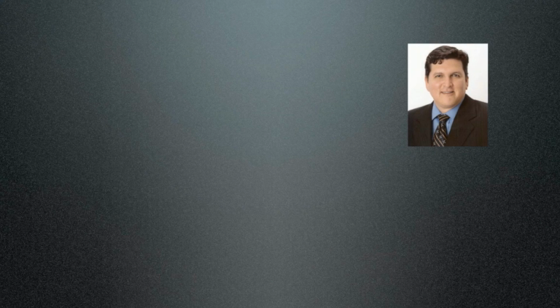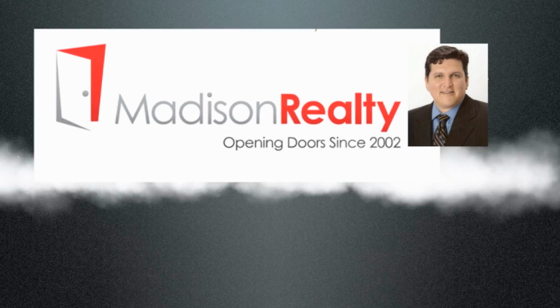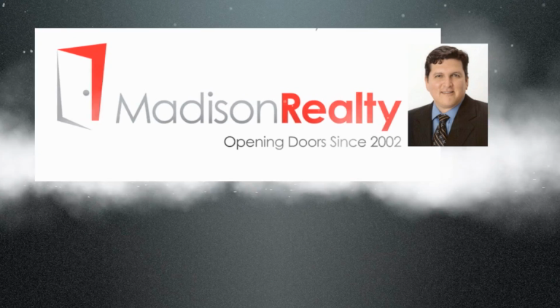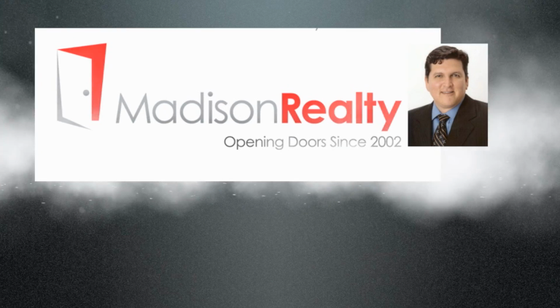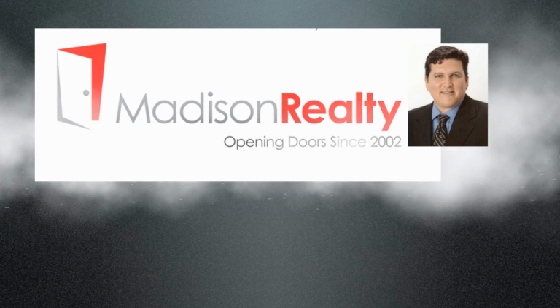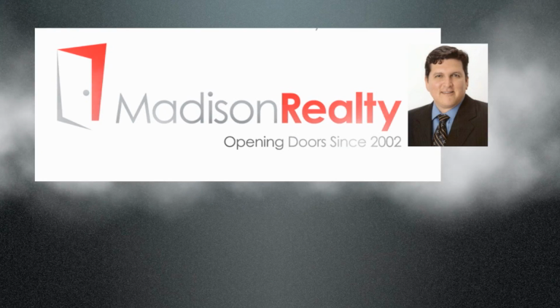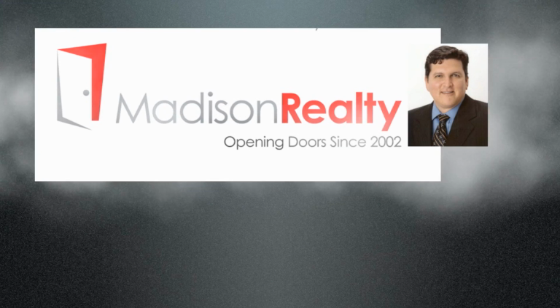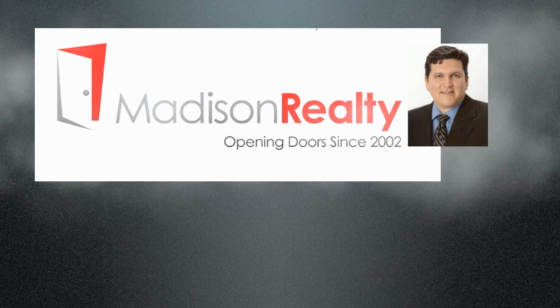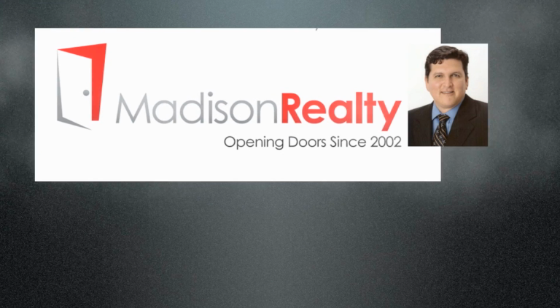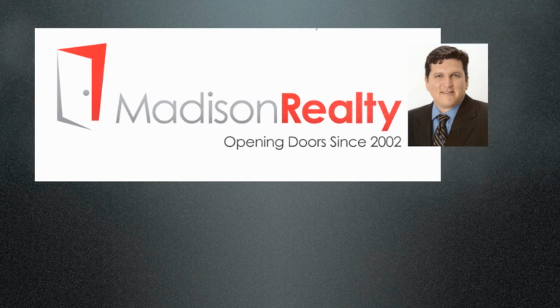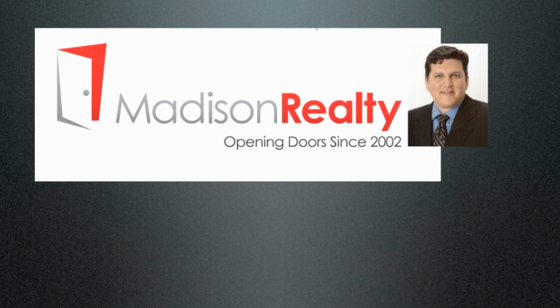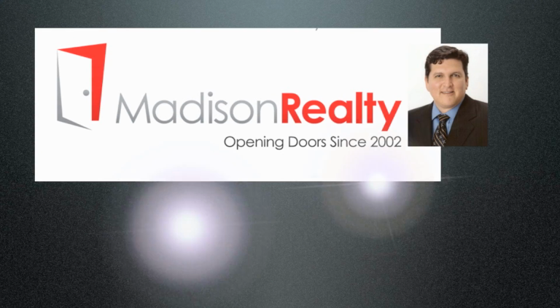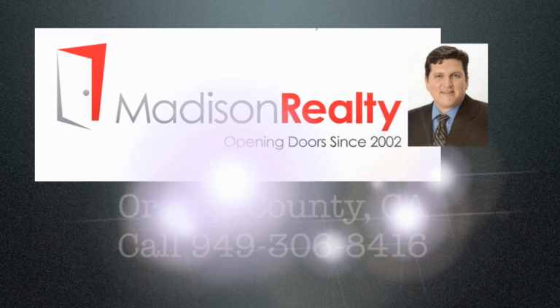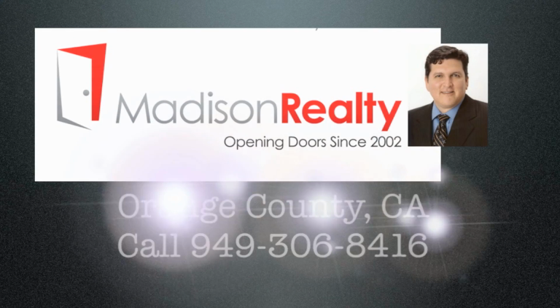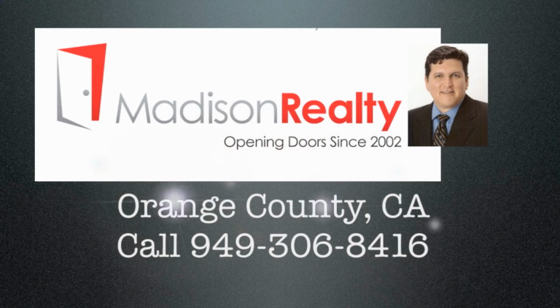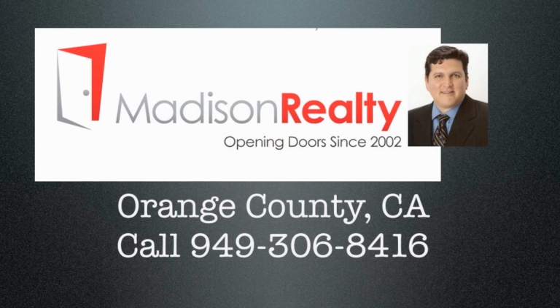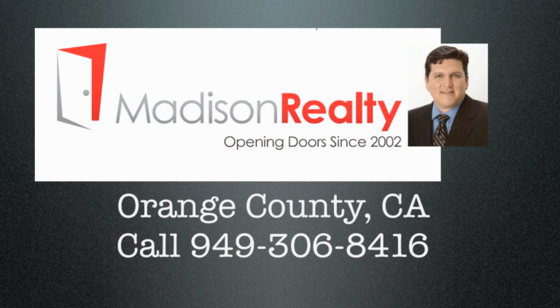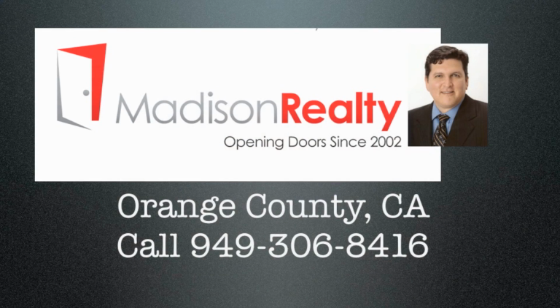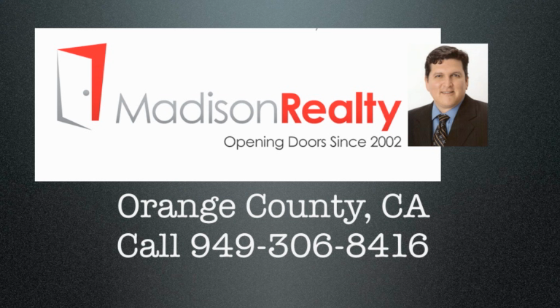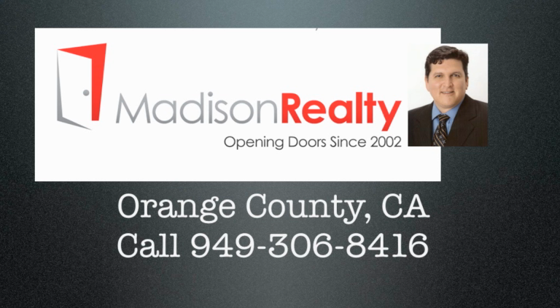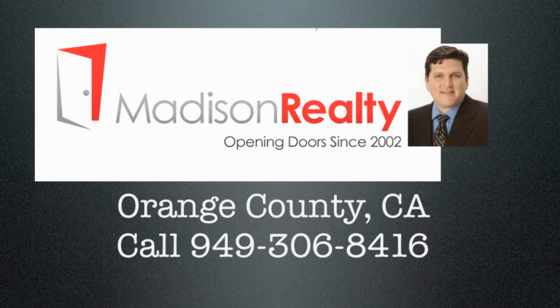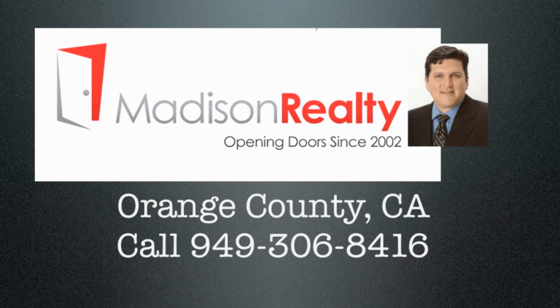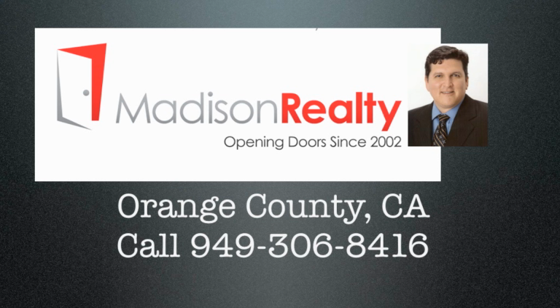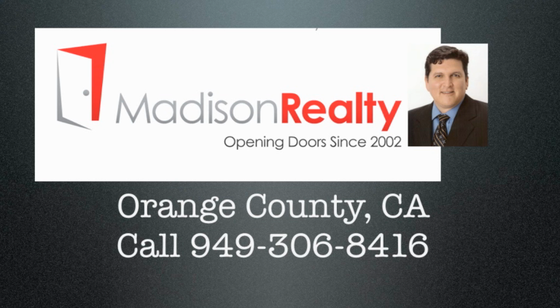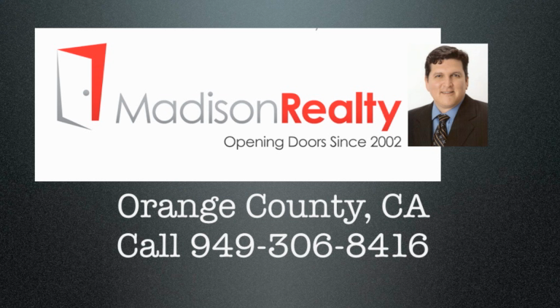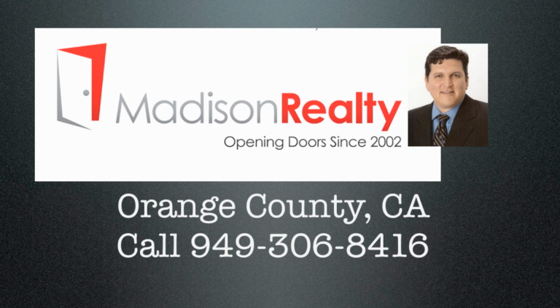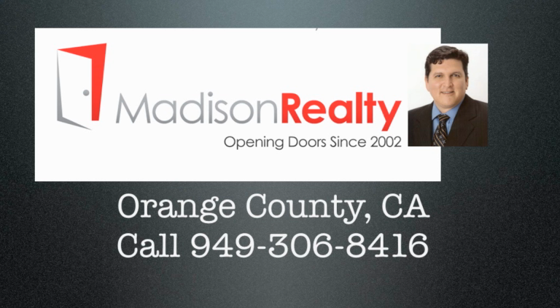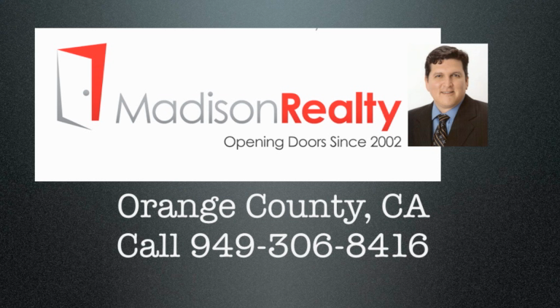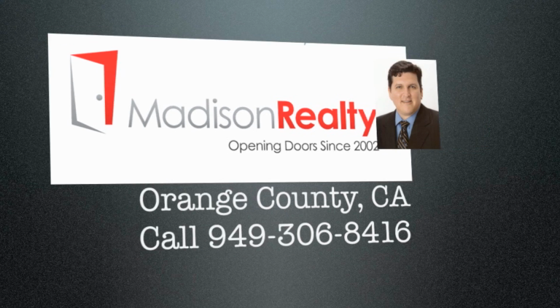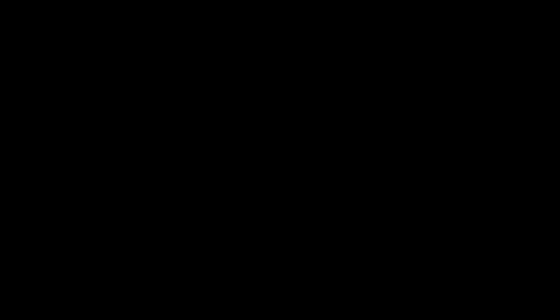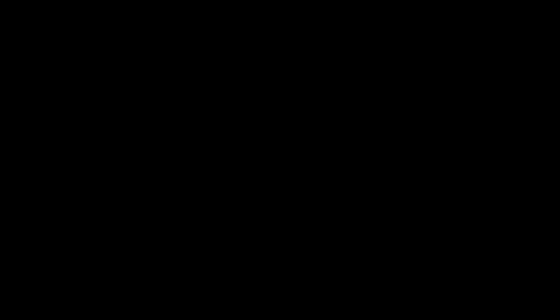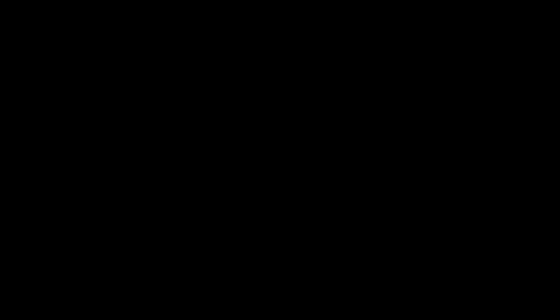Hi, this is Jesse Madison. I'm here to help you search for HUD-owned properties using hudhomestore.com.